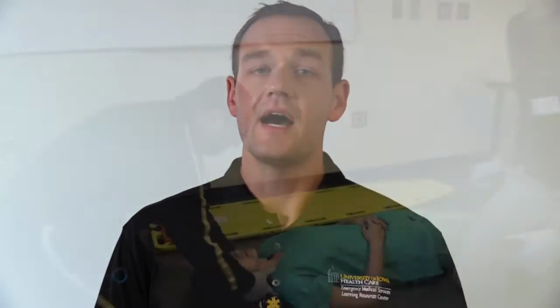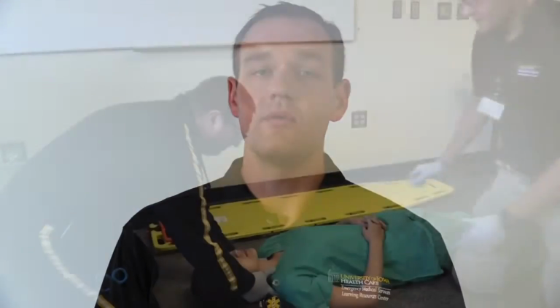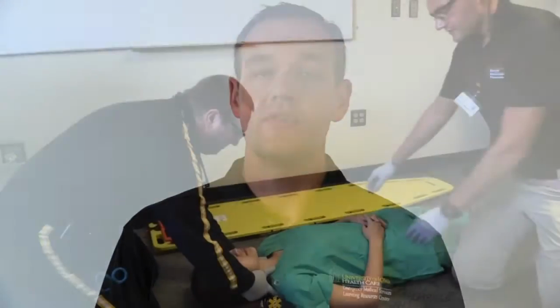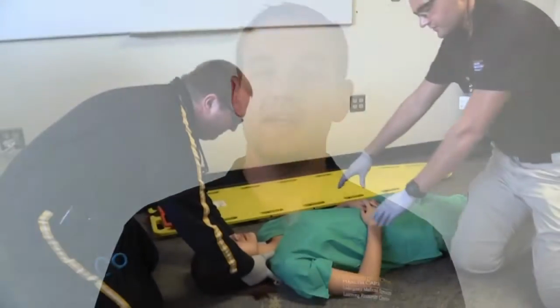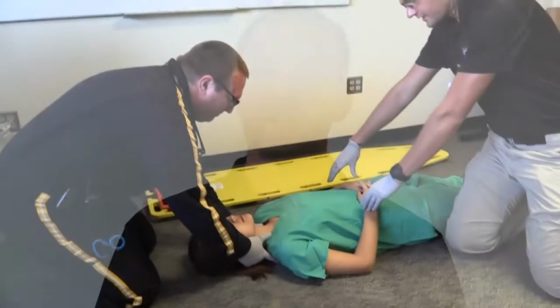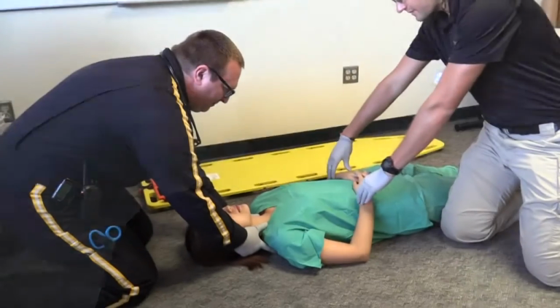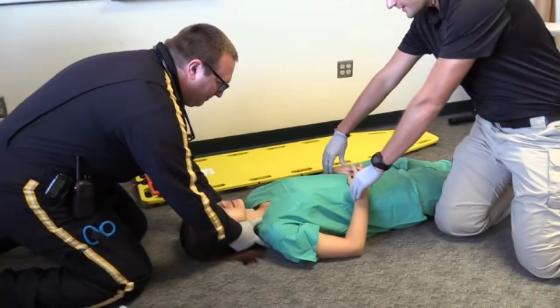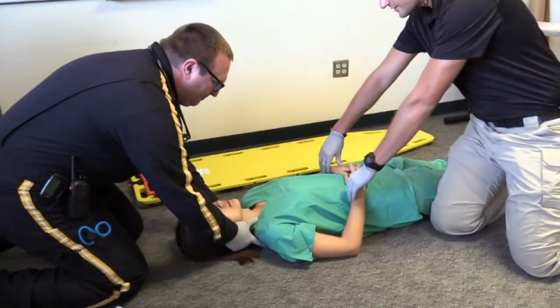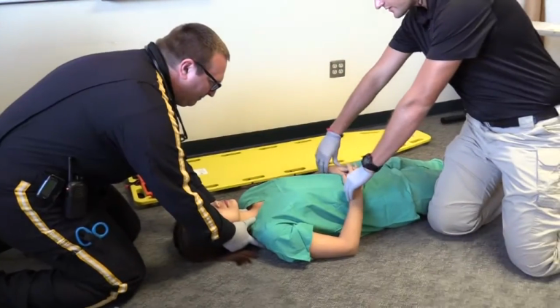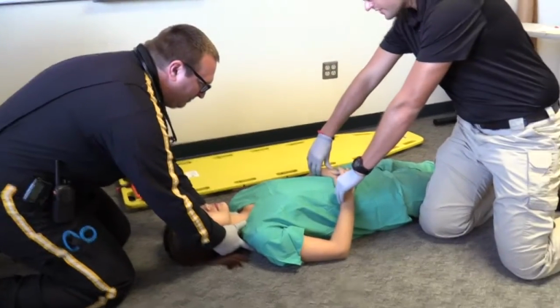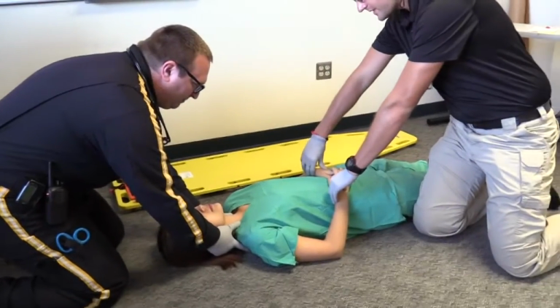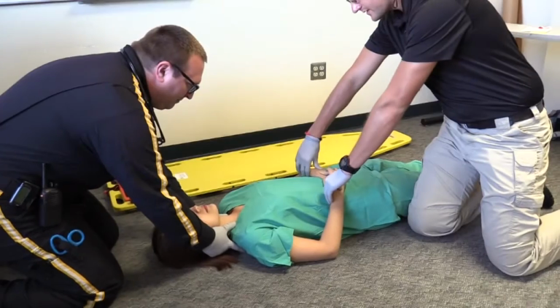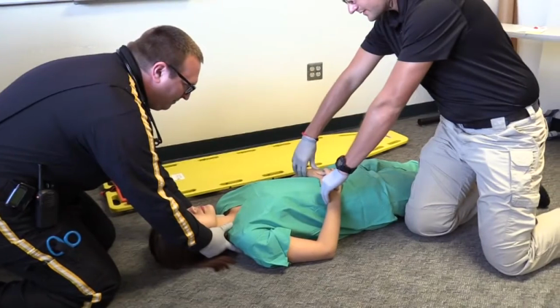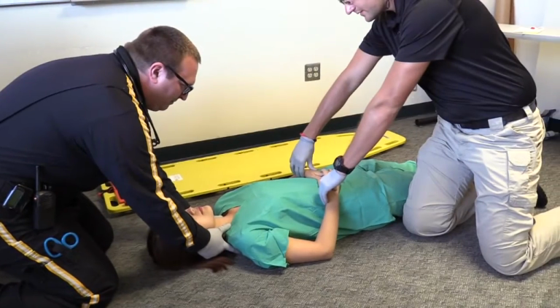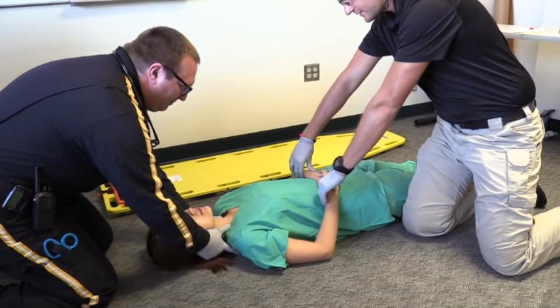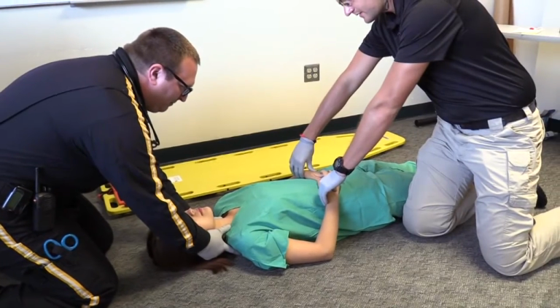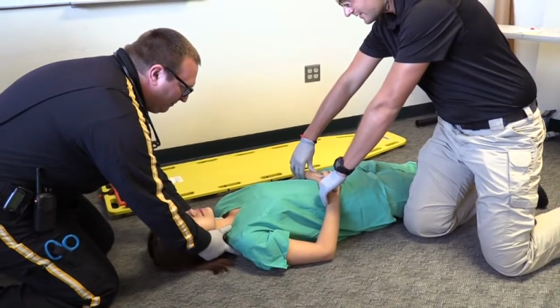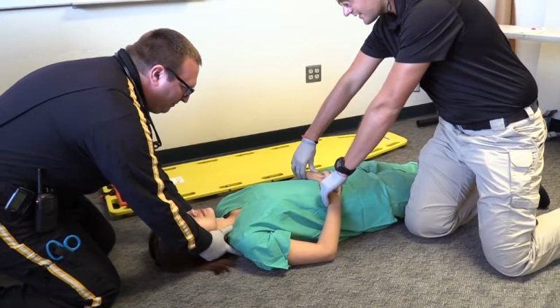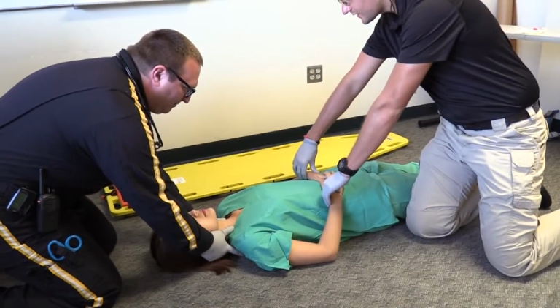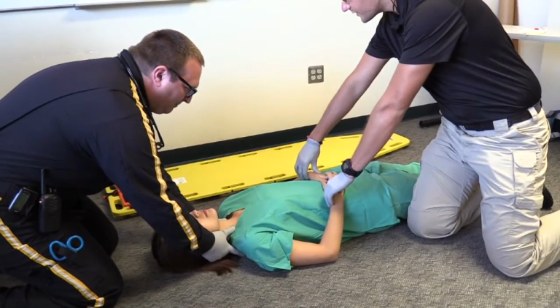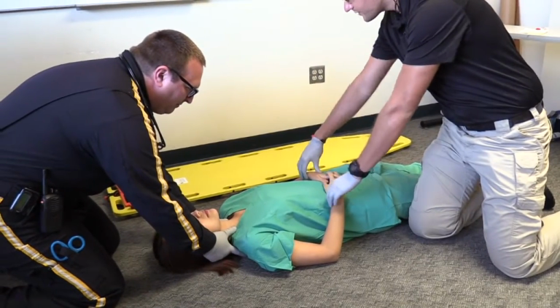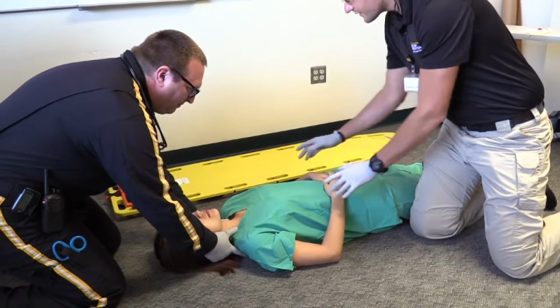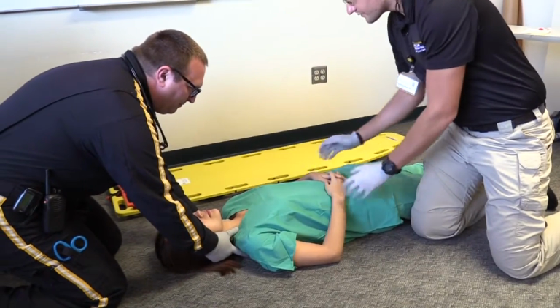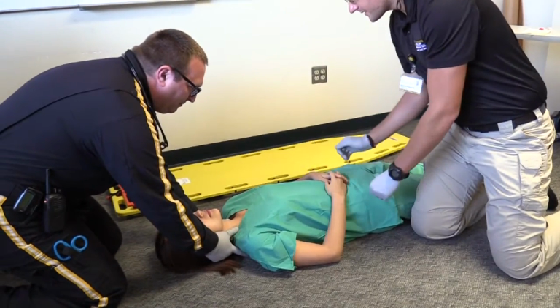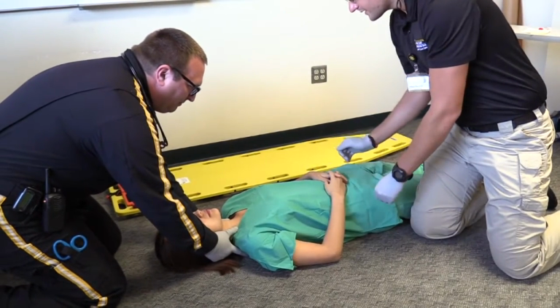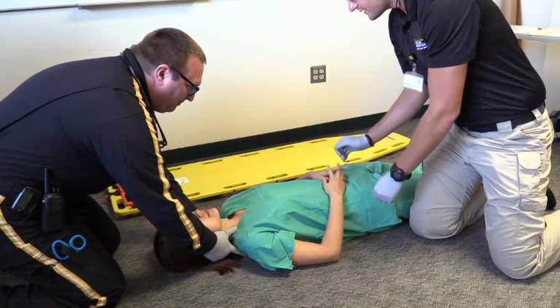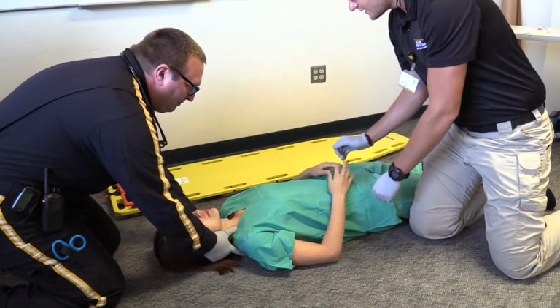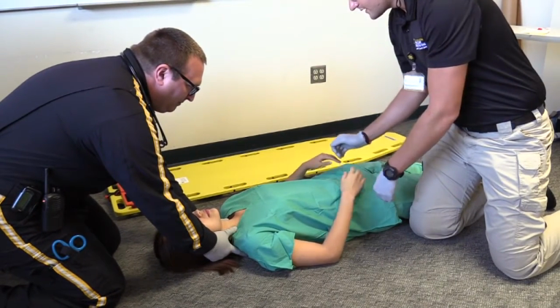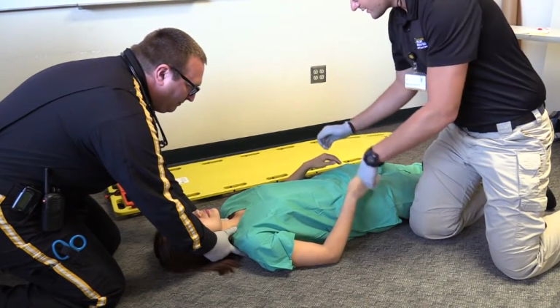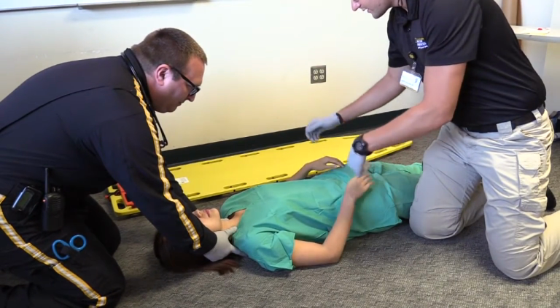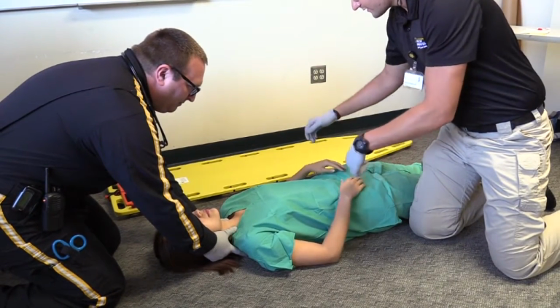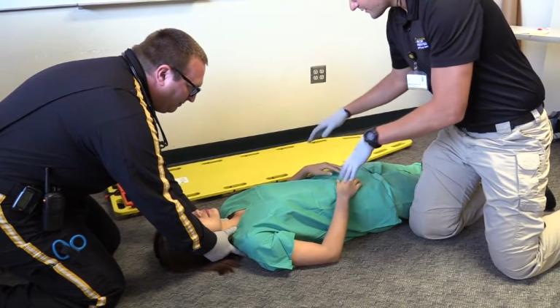I will then ensure the patient has good pulse, motor response, and sensation in all extremities.